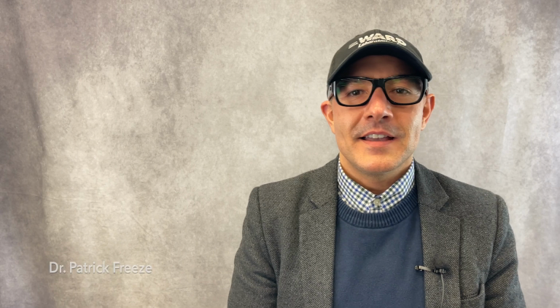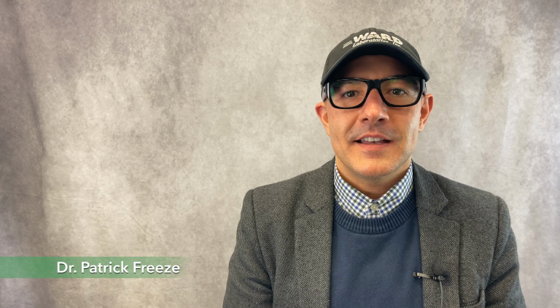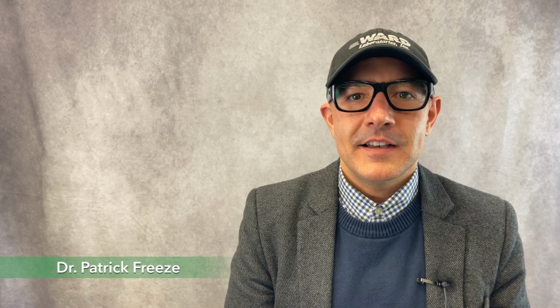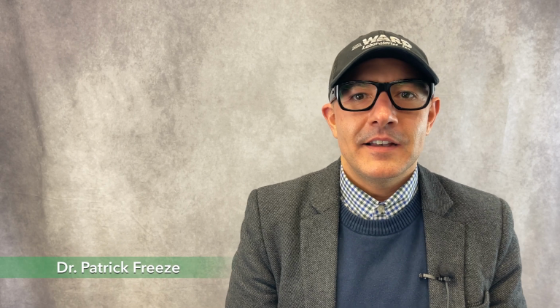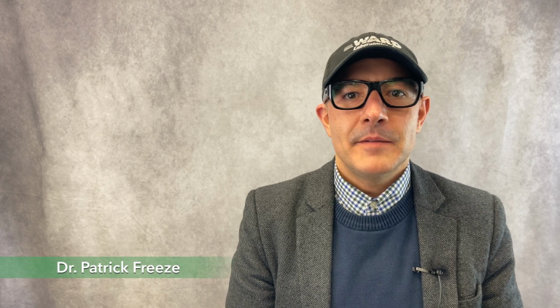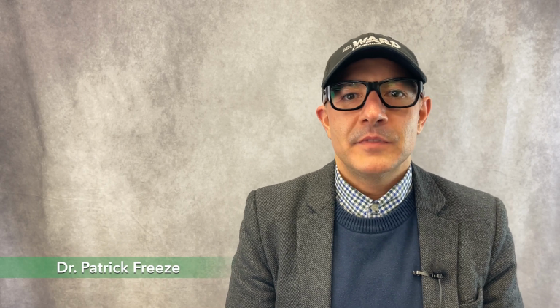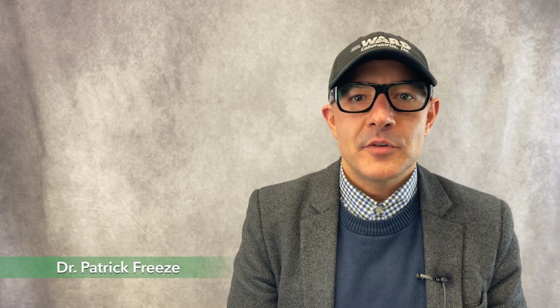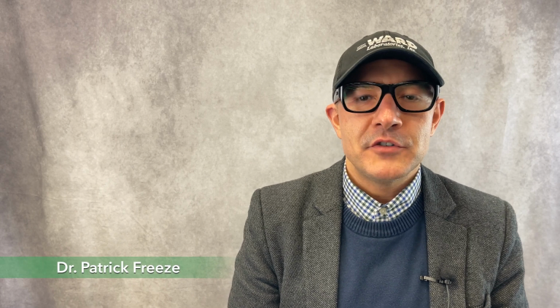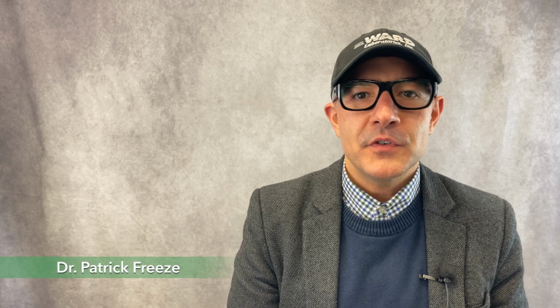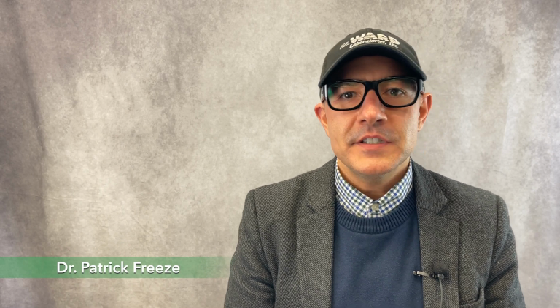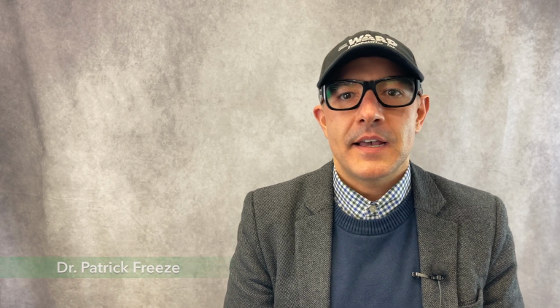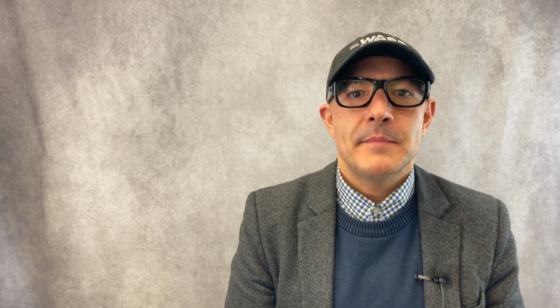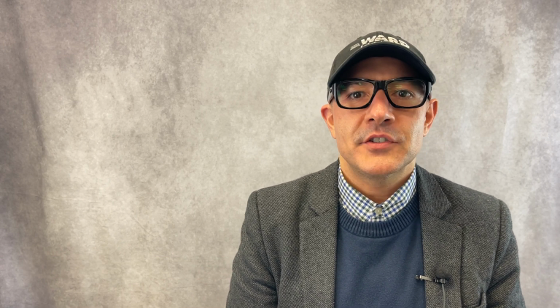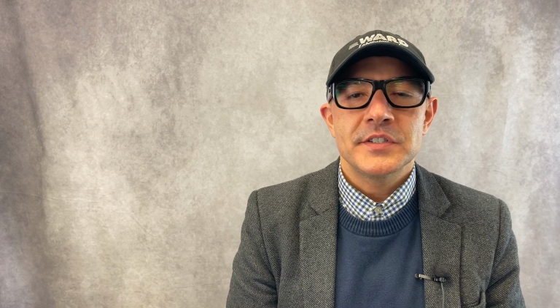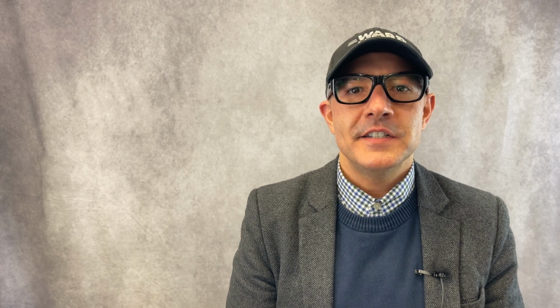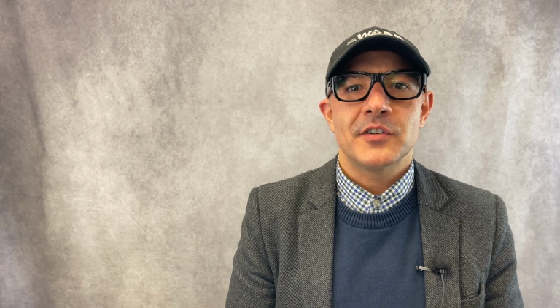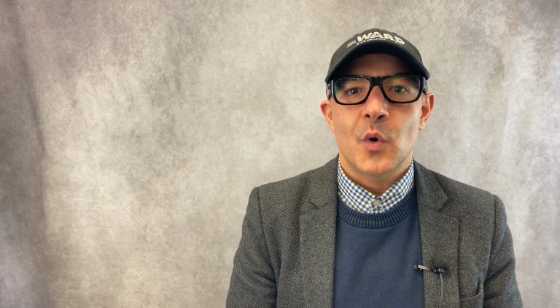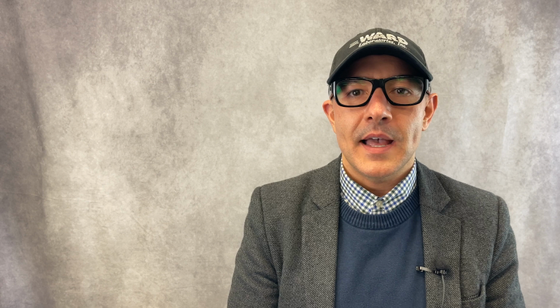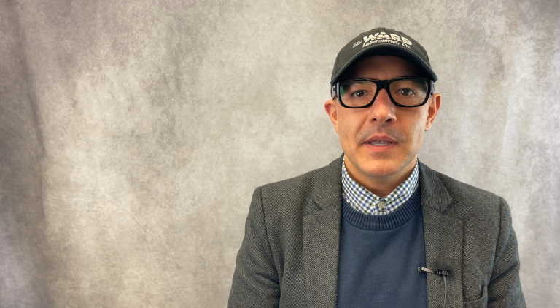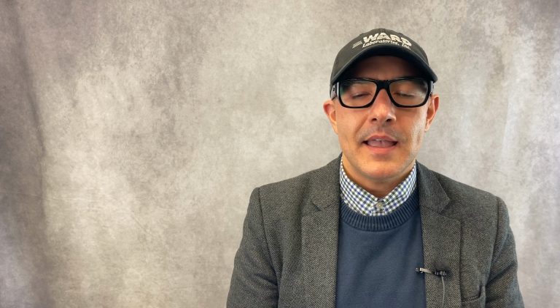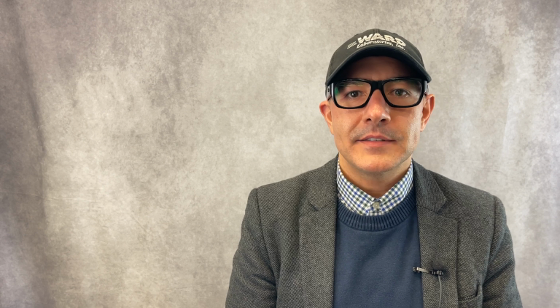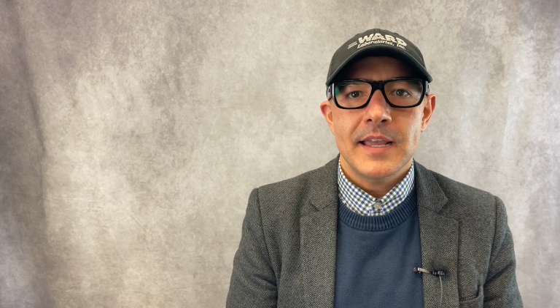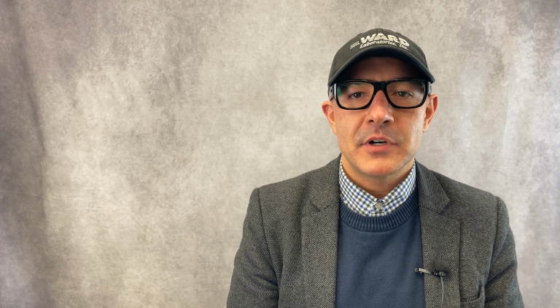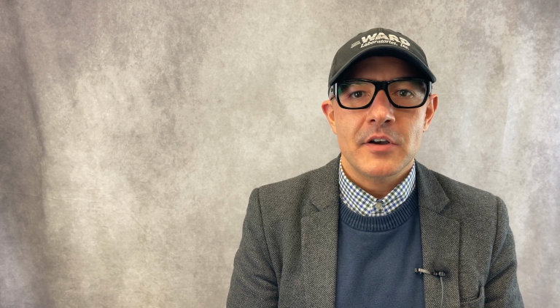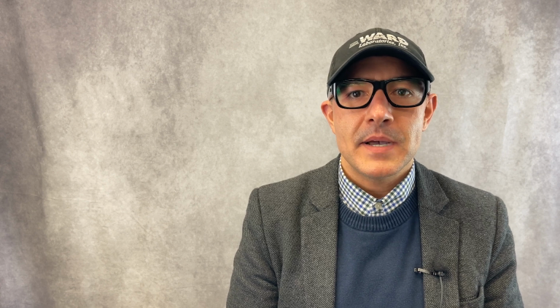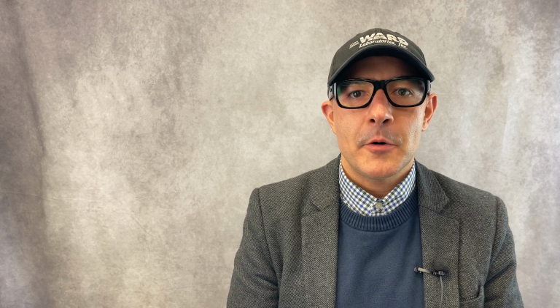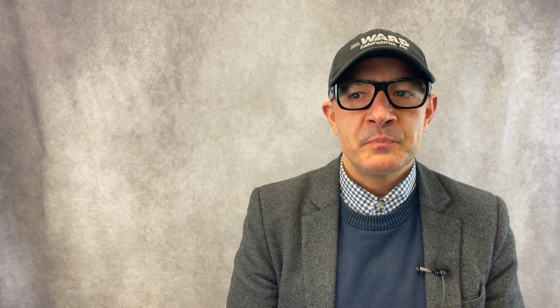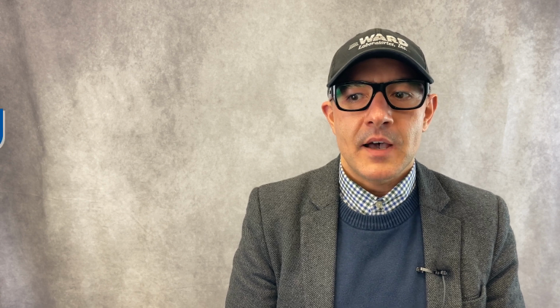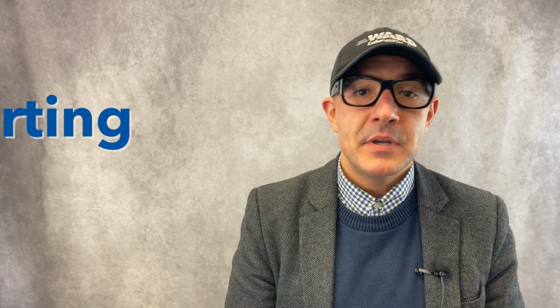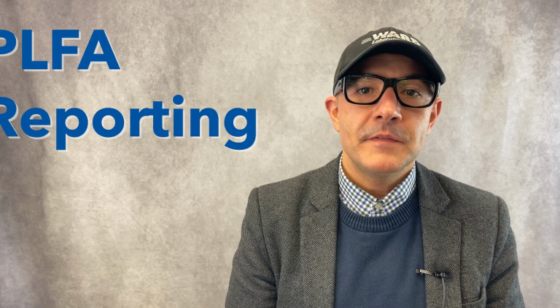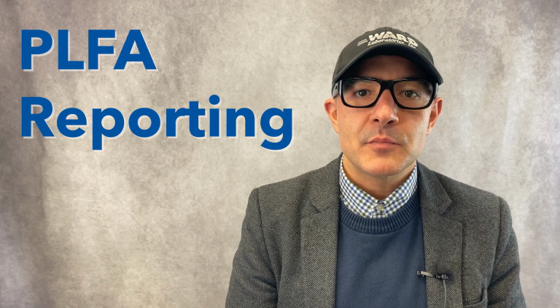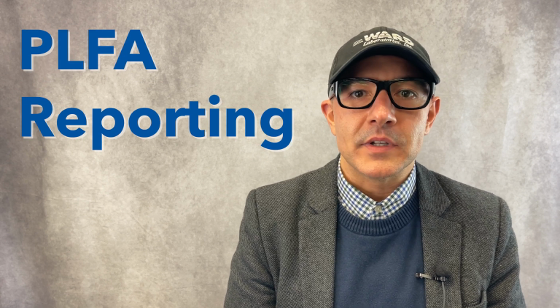Hi, I'm Dr. Patrick Fries. I'm a soil scientist here at Ward Lab, and today I'm going to talk about PLFA reporting.